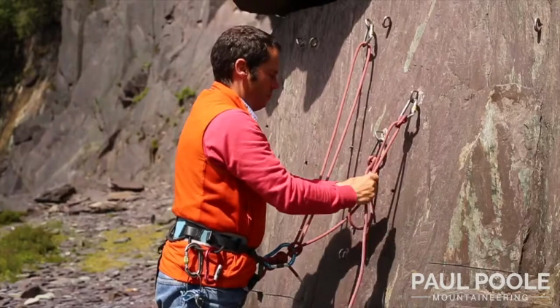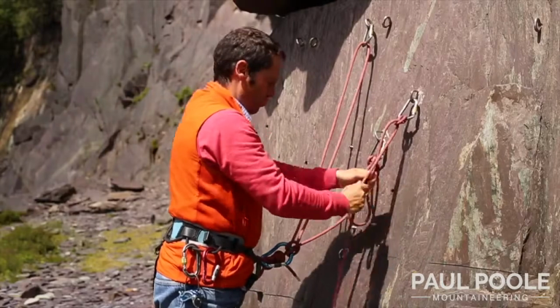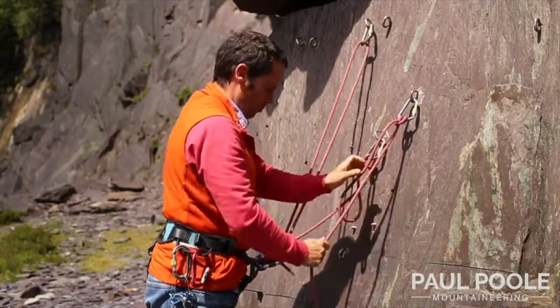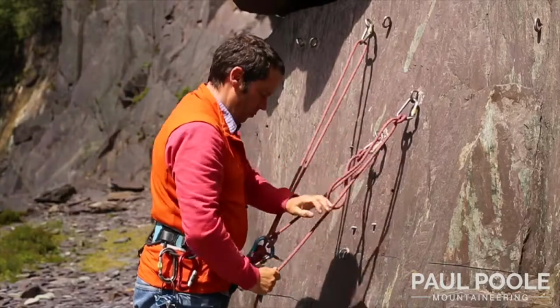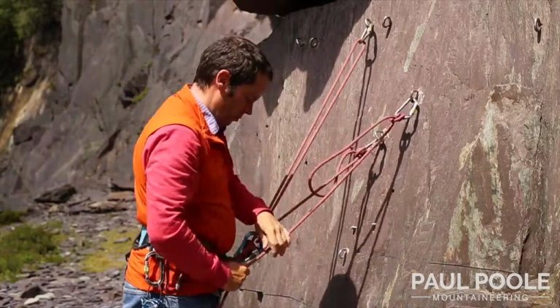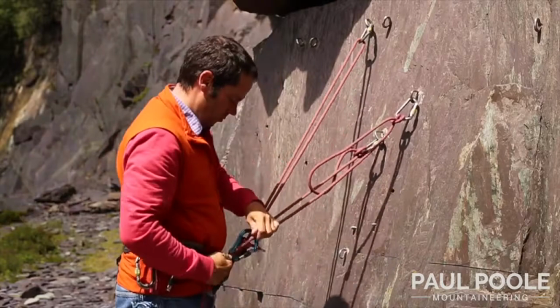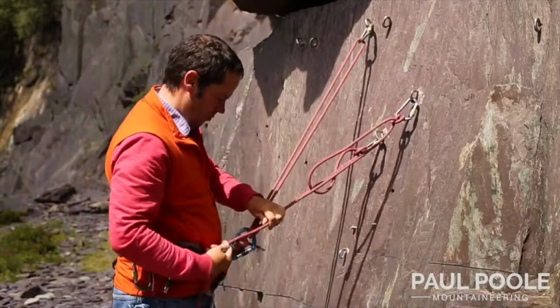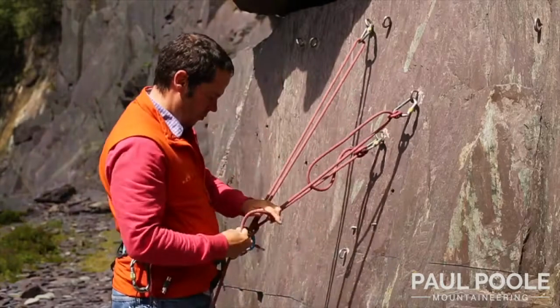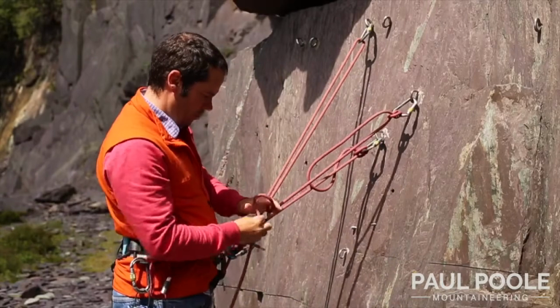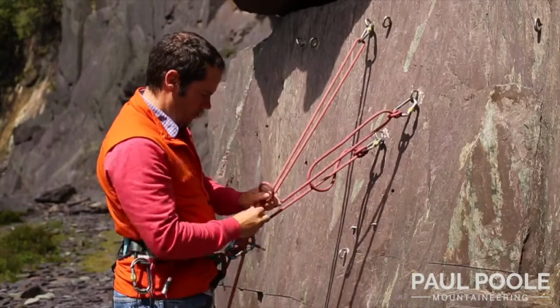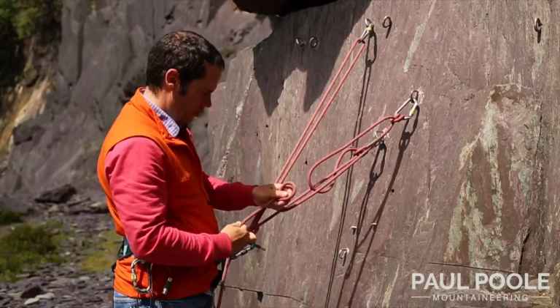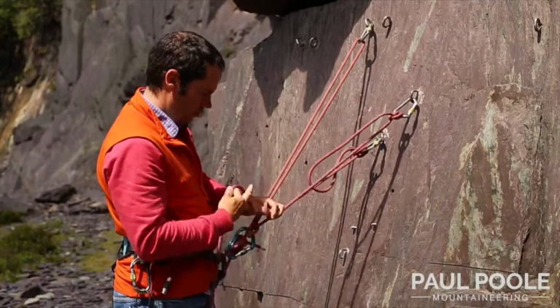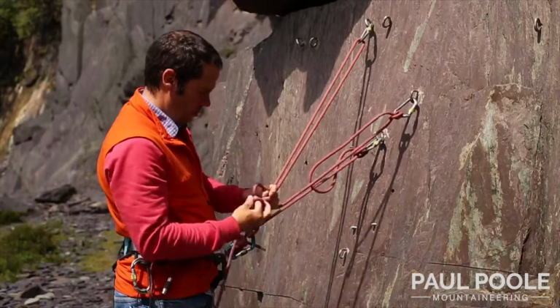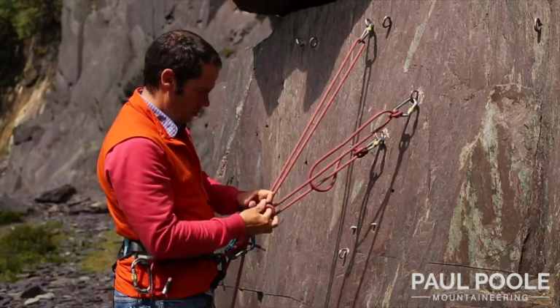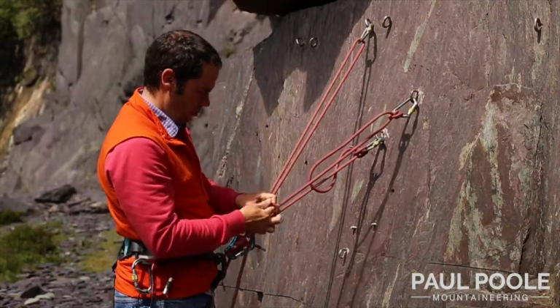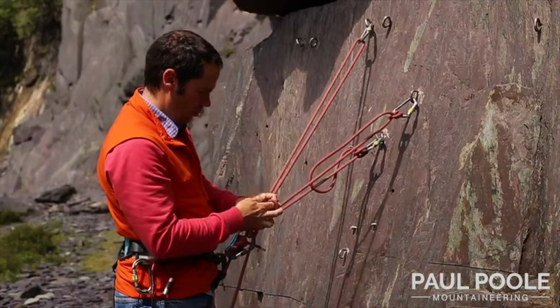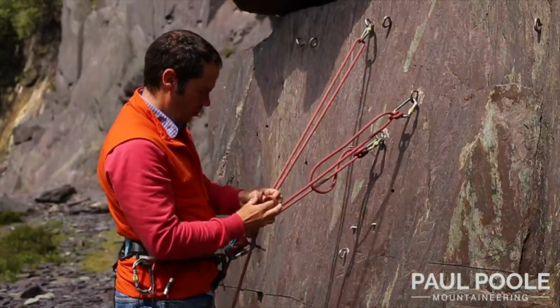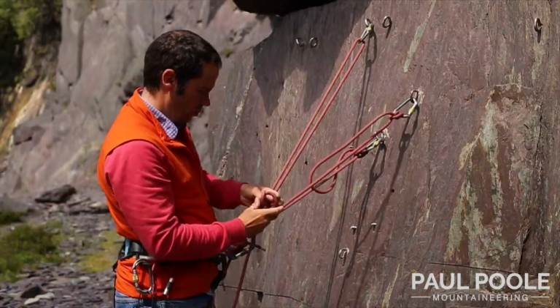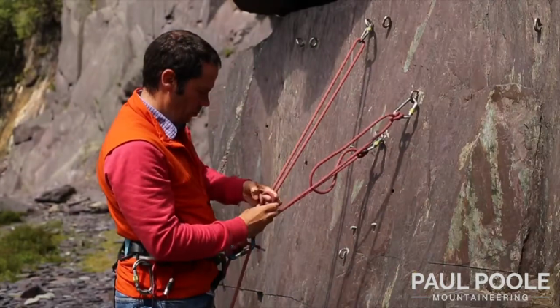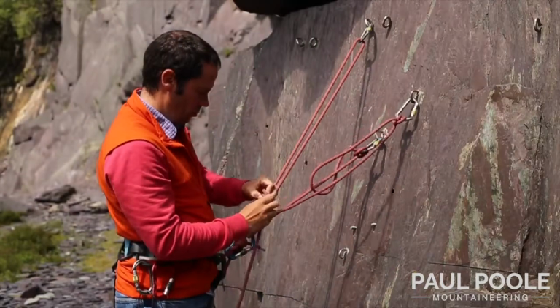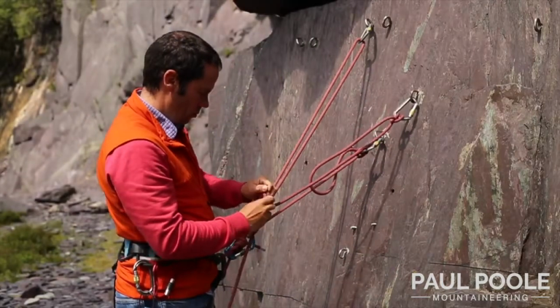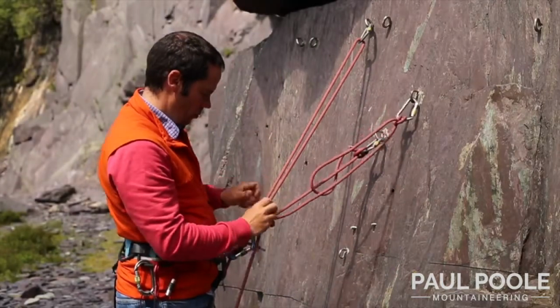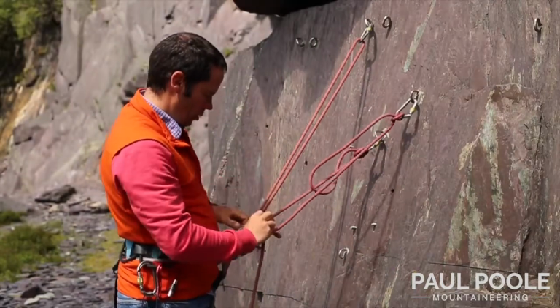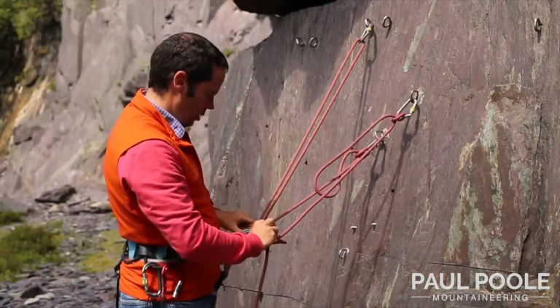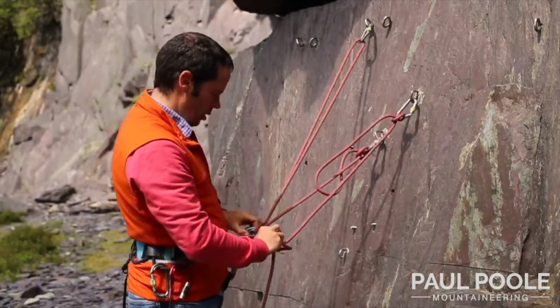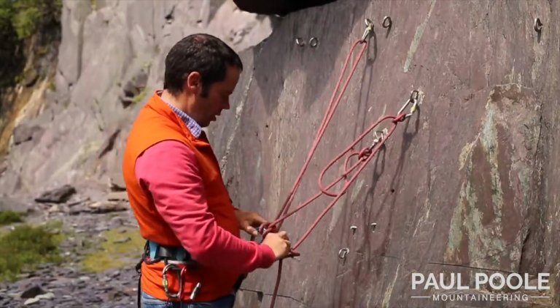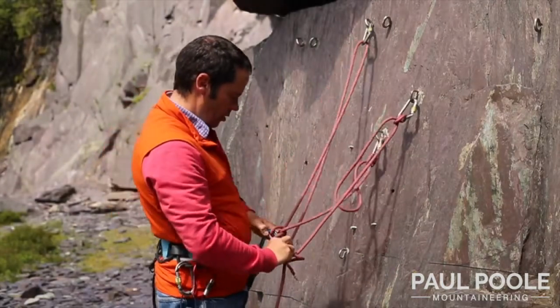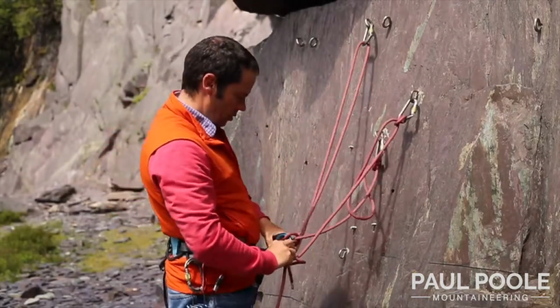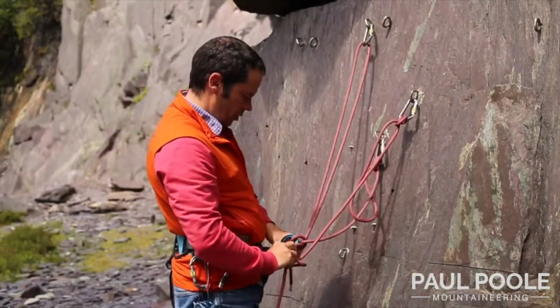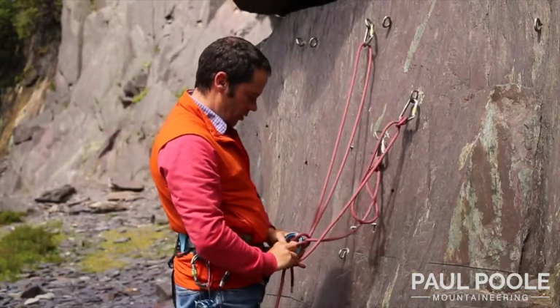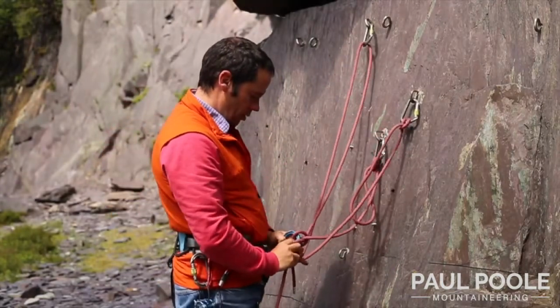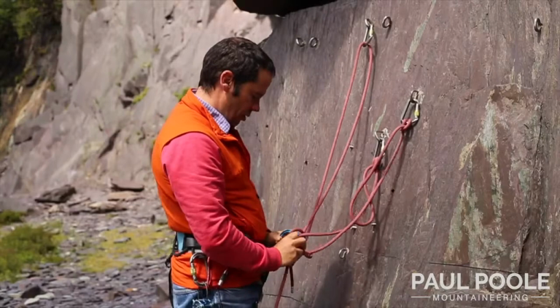An advantage to the system is that it uses less rope, it's dynamic and allows you to belay where you need to.